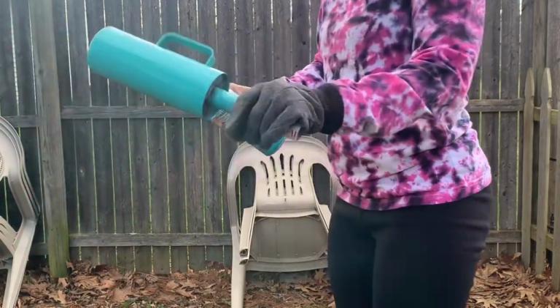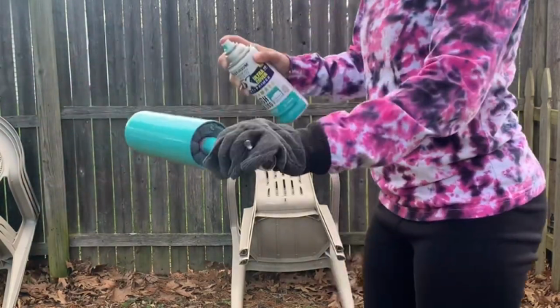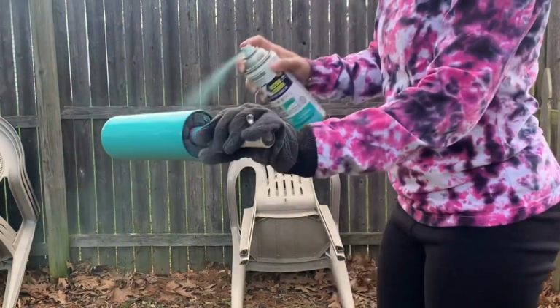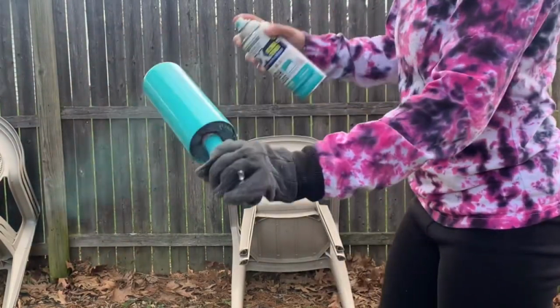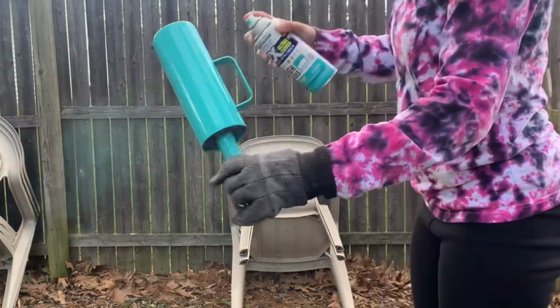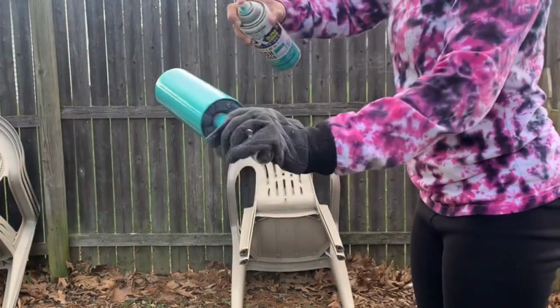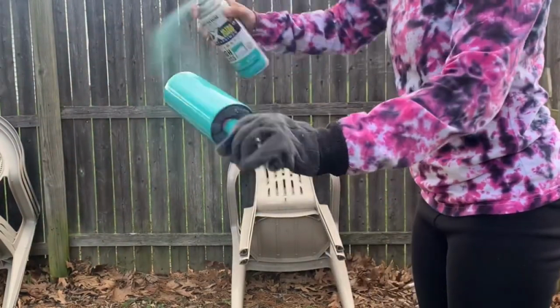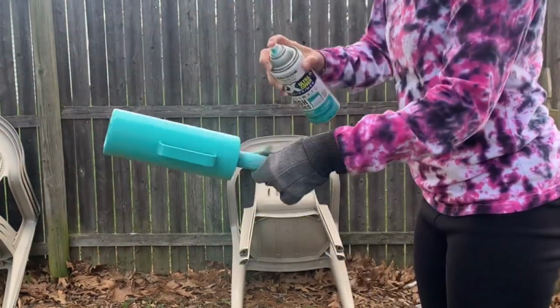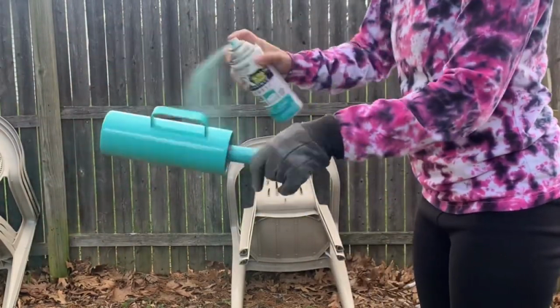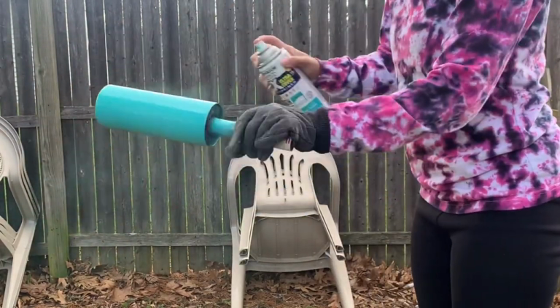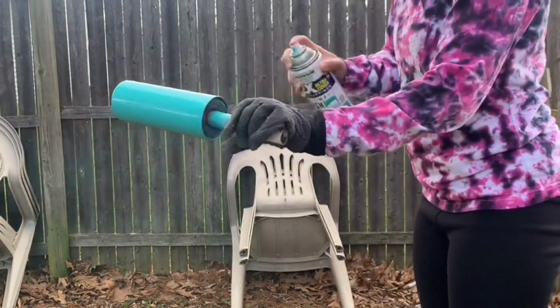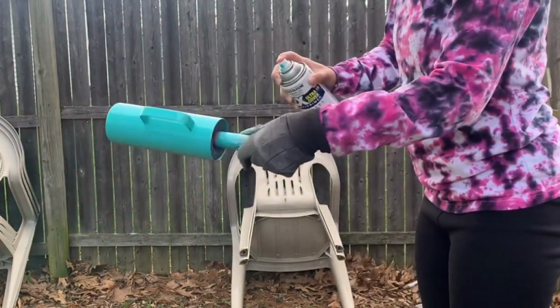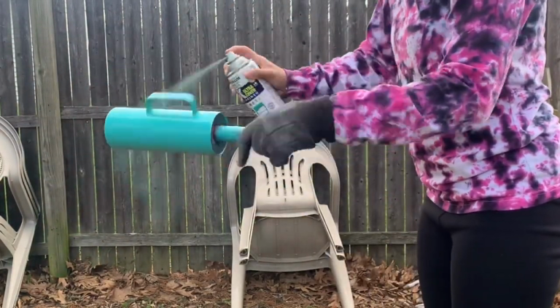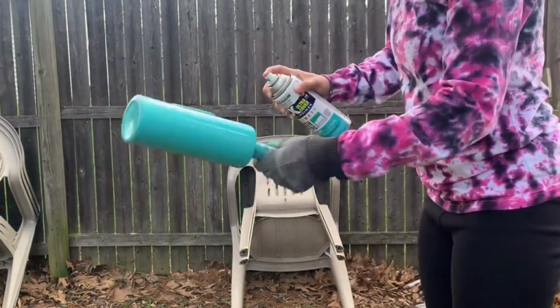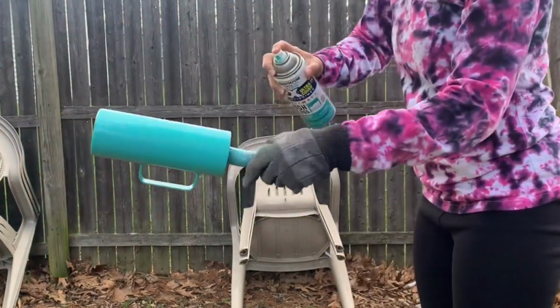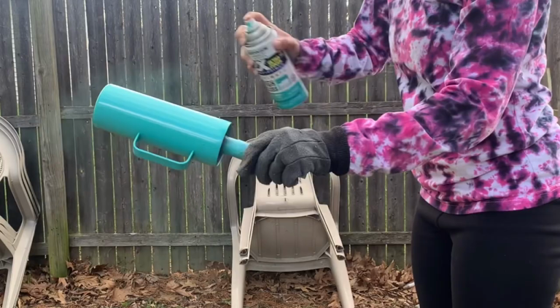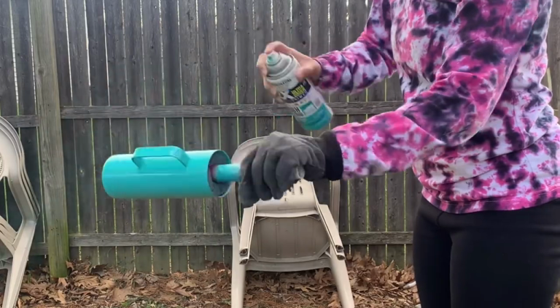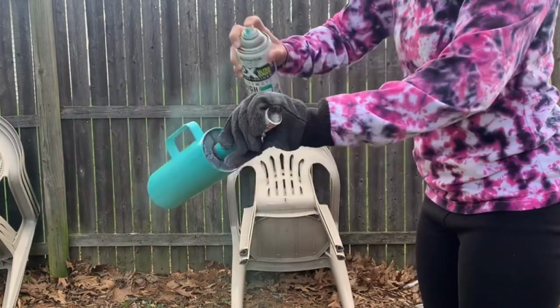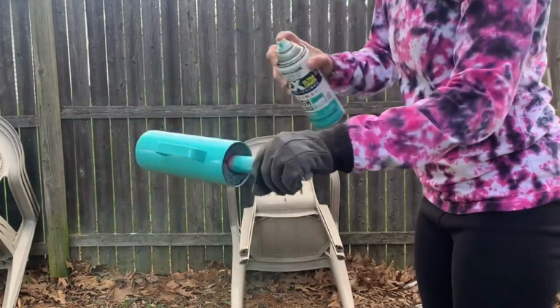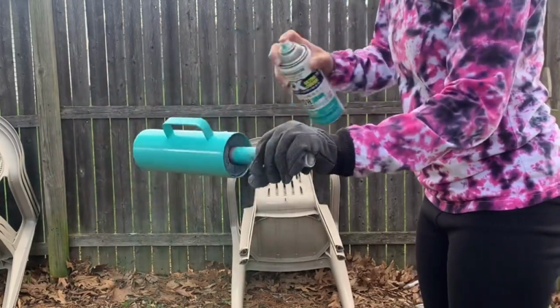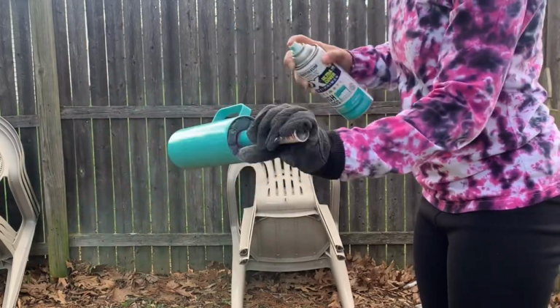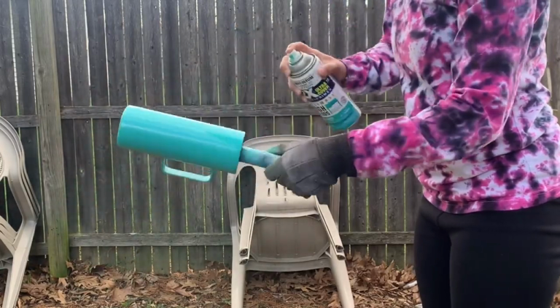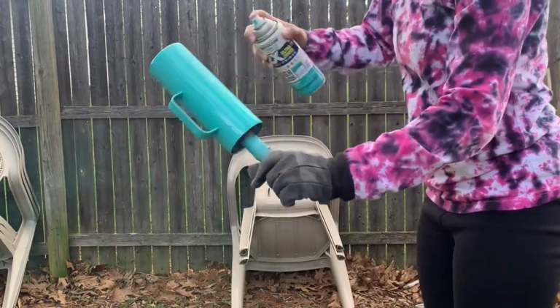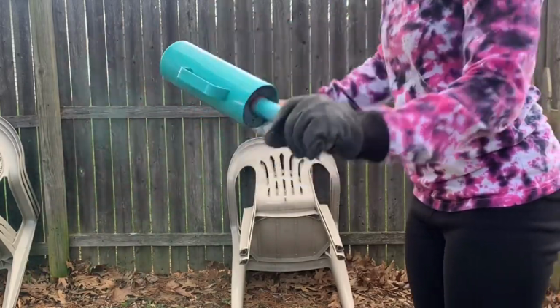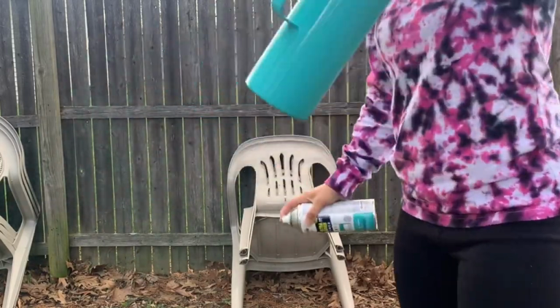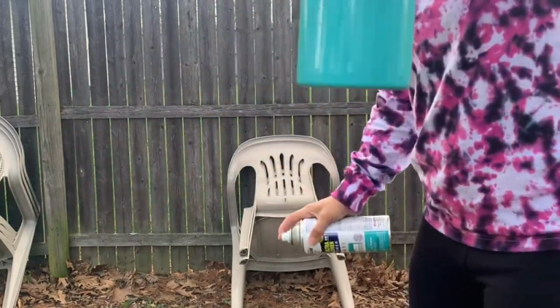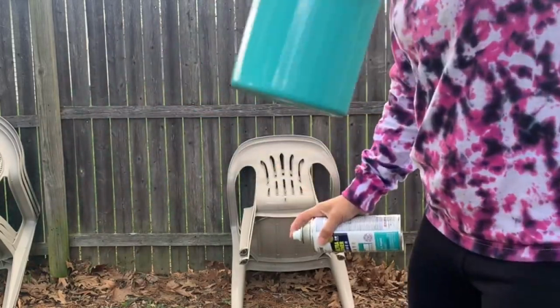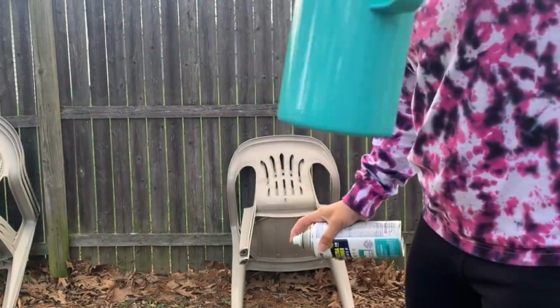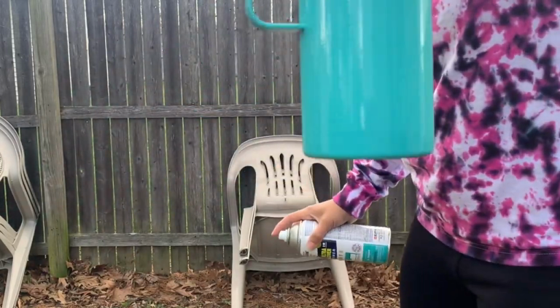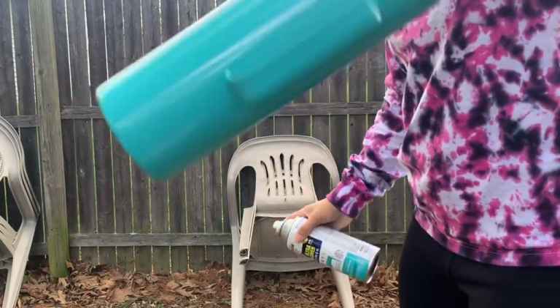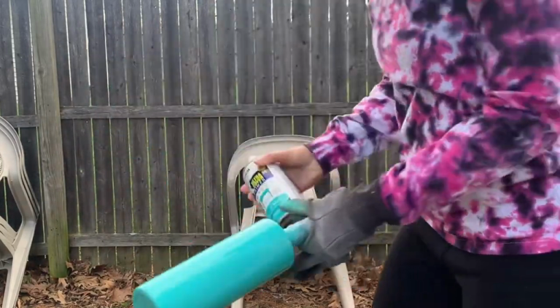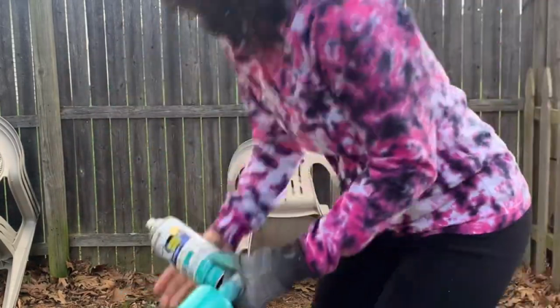I've already done one coat of spray paint. I'm going in with my second coat of Saint Tropaz, which is a Rust-Oleum spray paint color — I will link that down in the description.